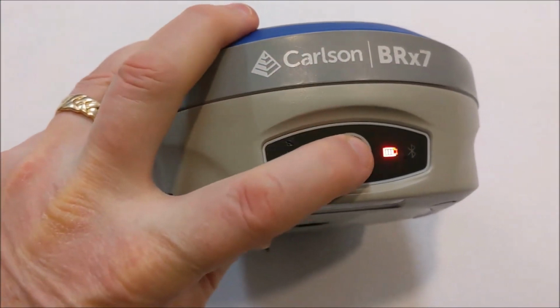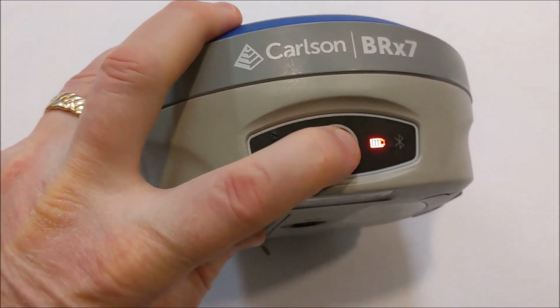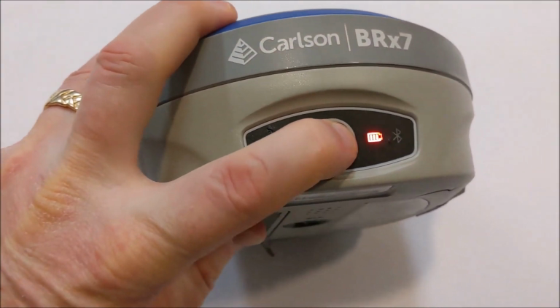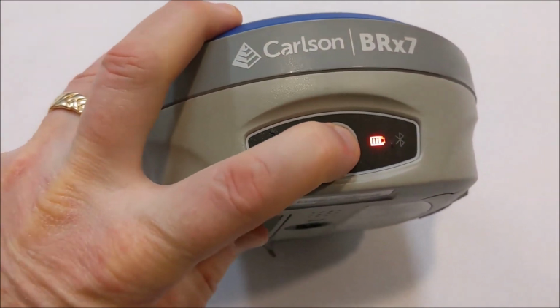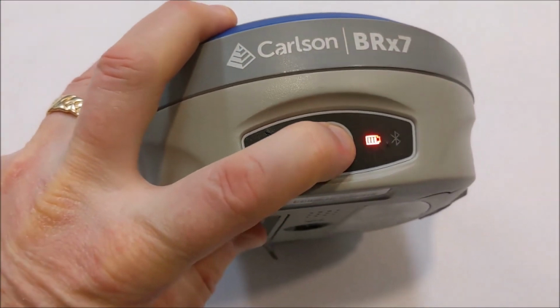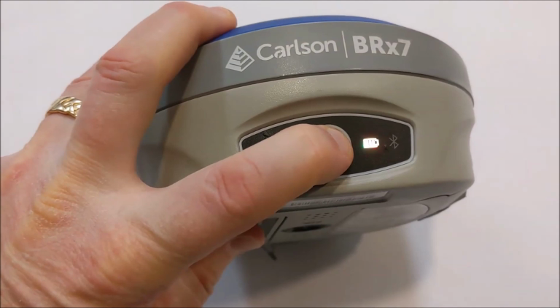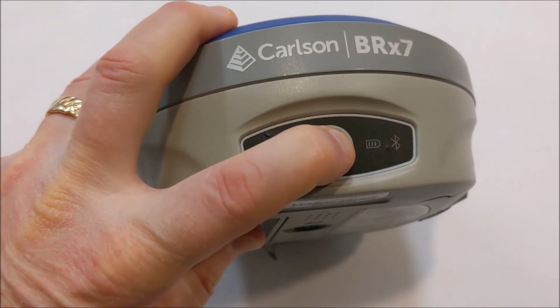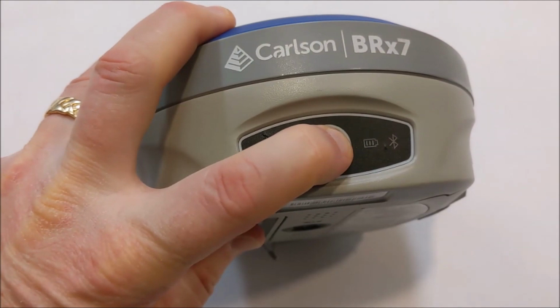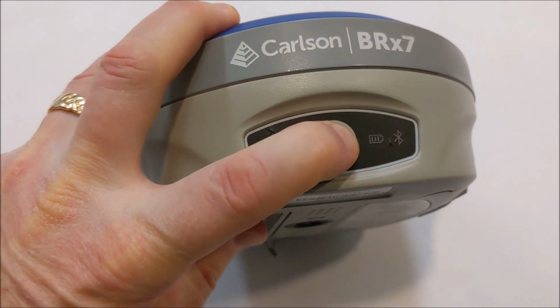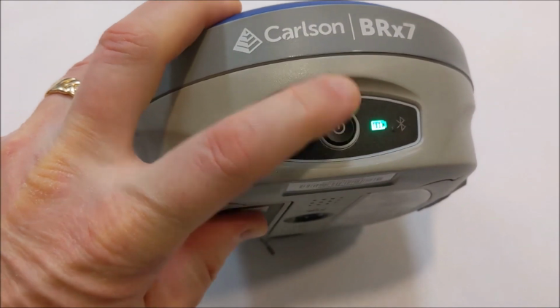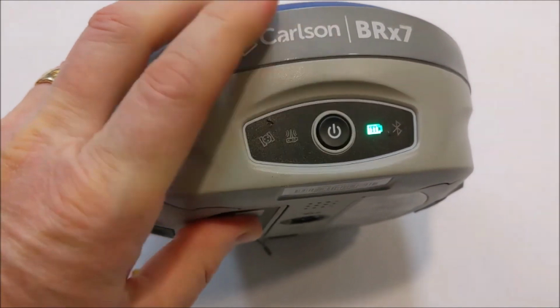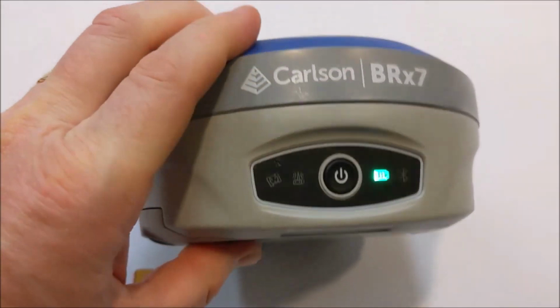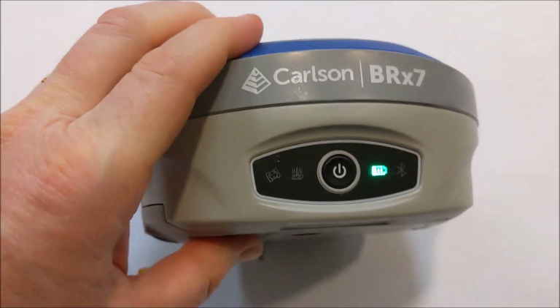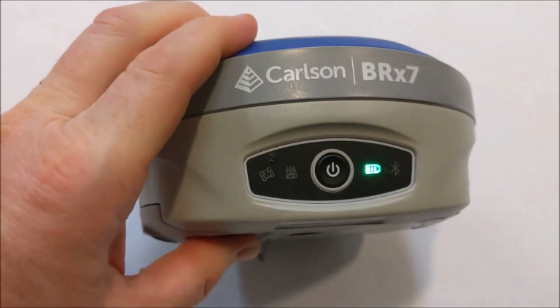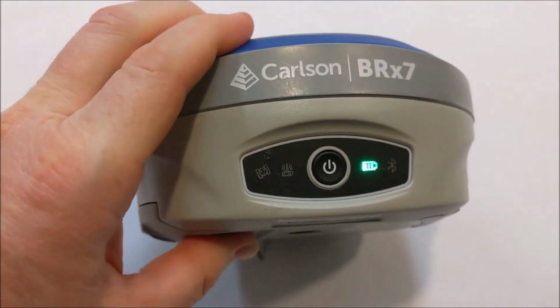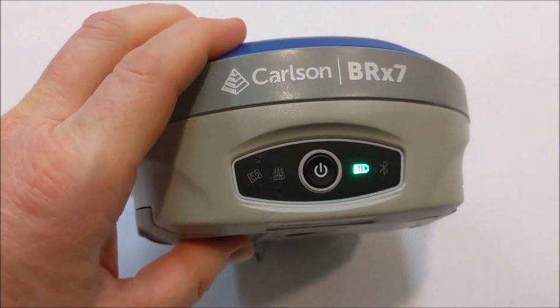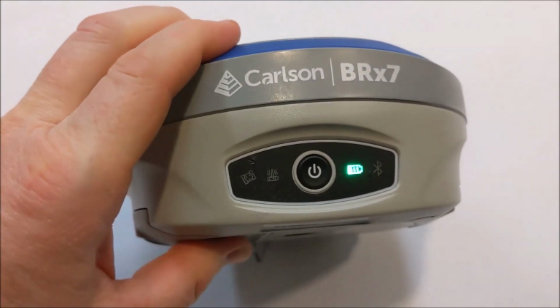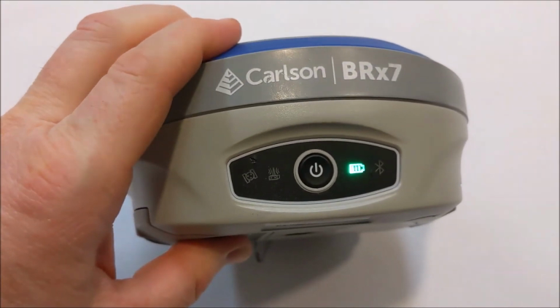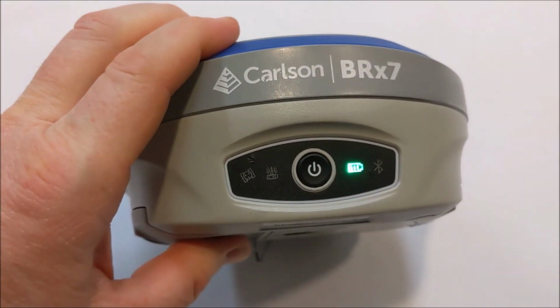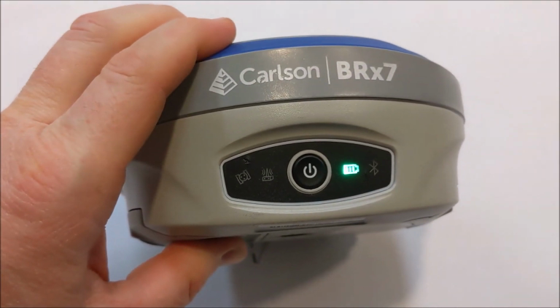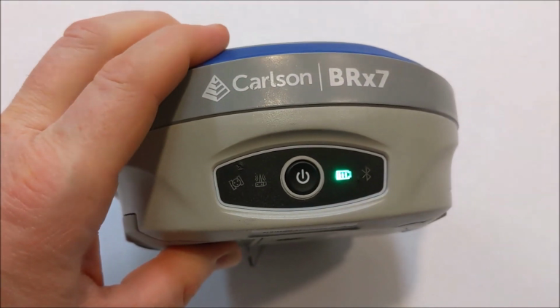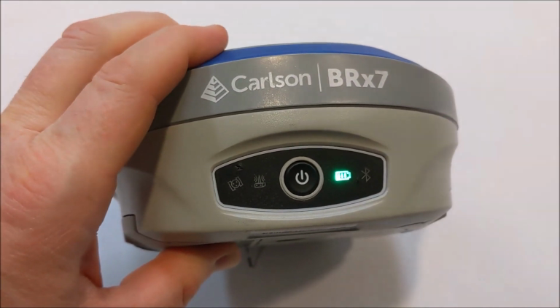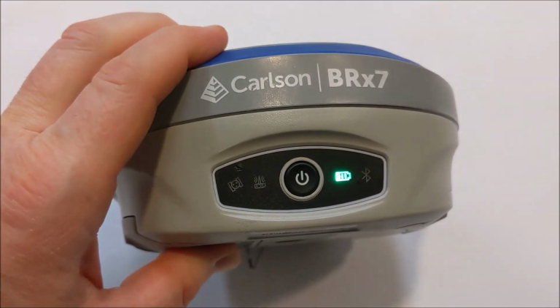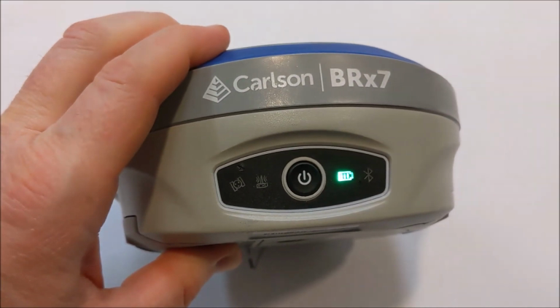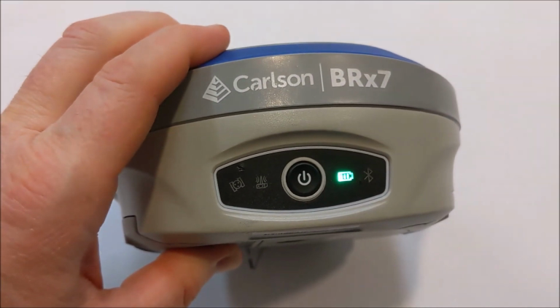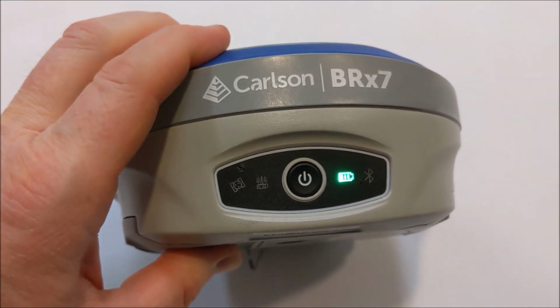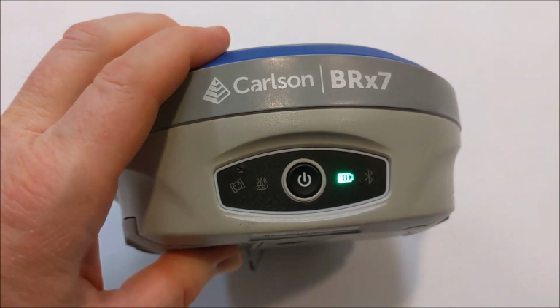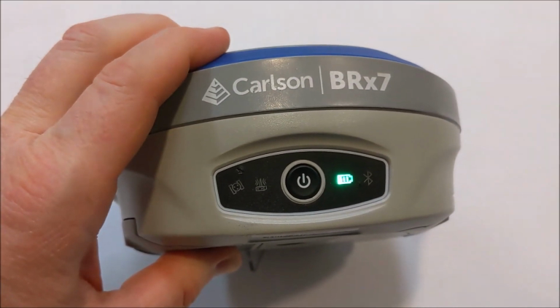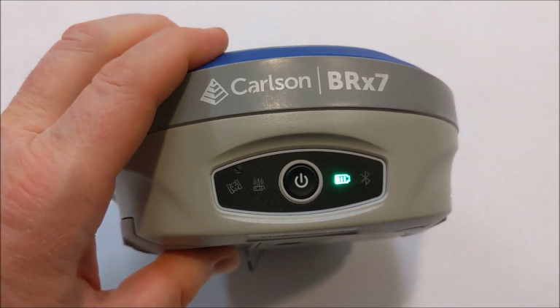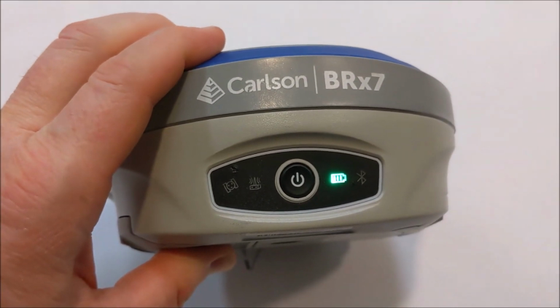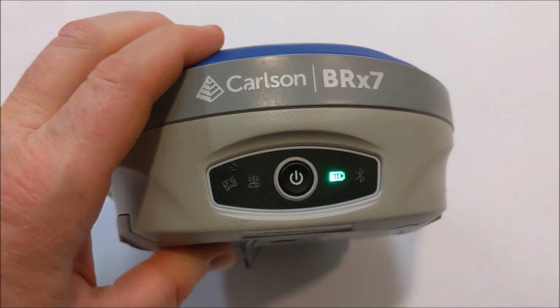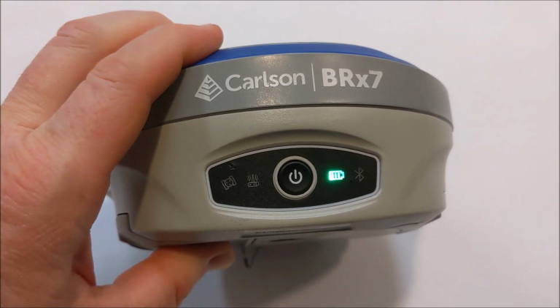If you need a SIM card, please contact RTK Mobile at RTKmobile.com. You can check it out.